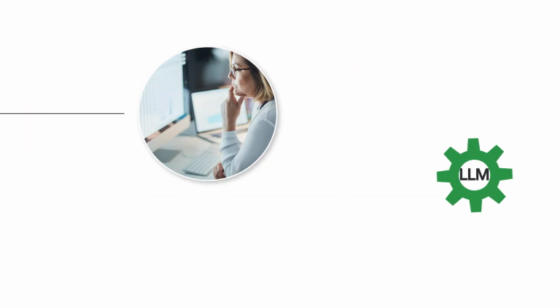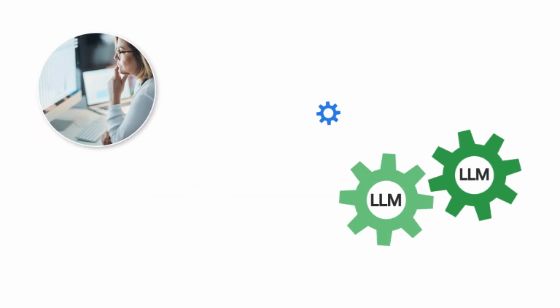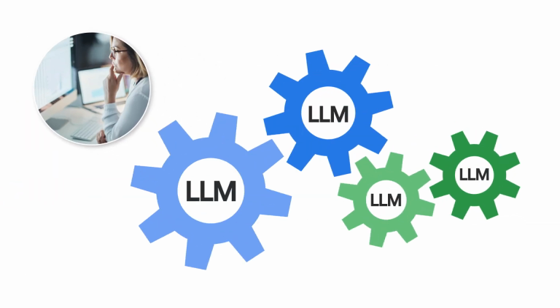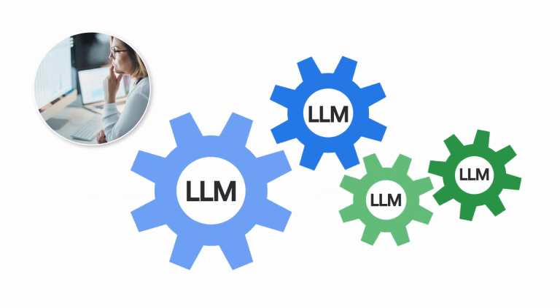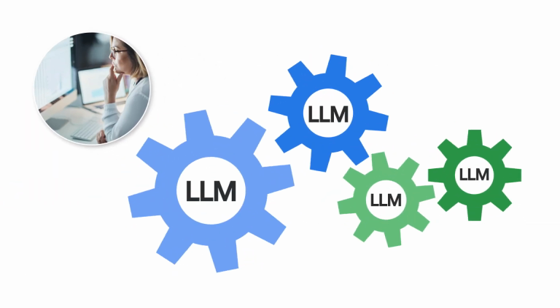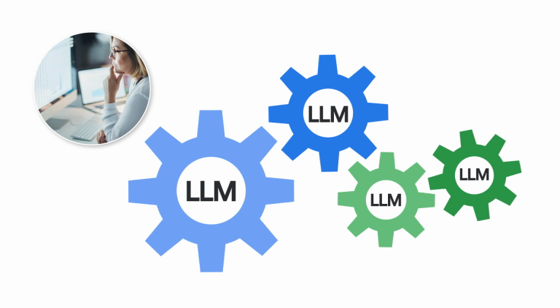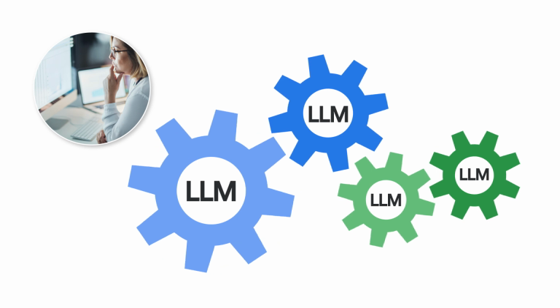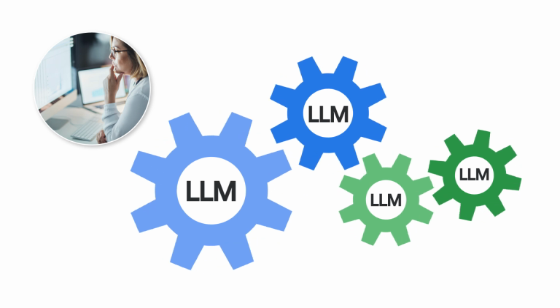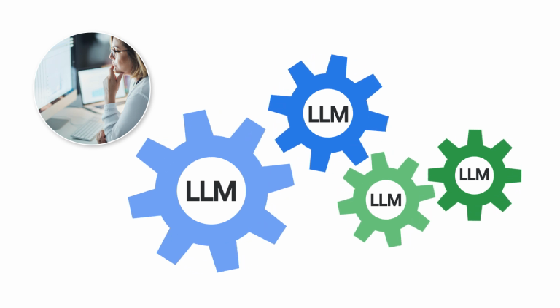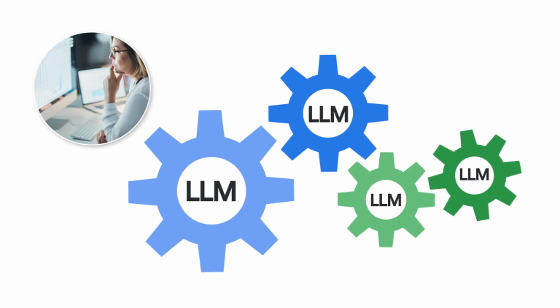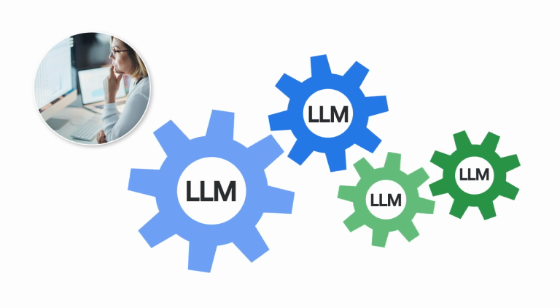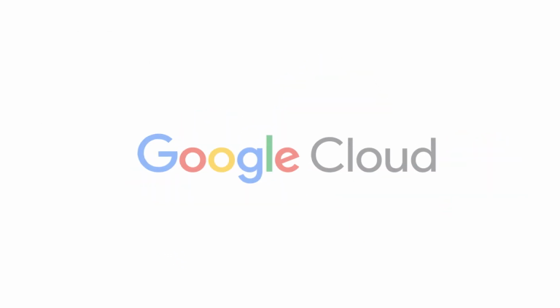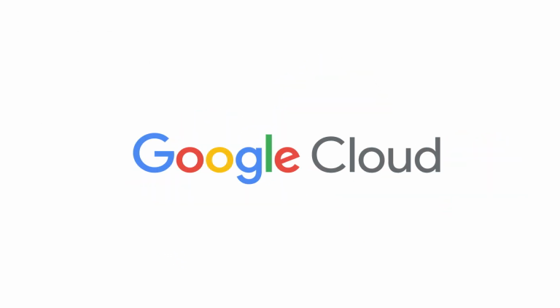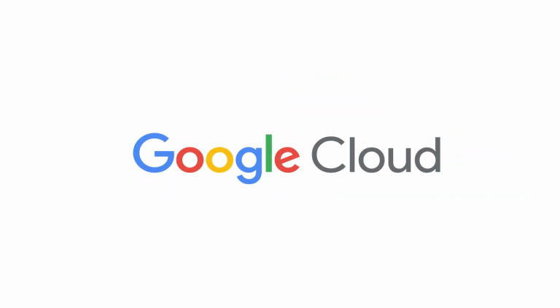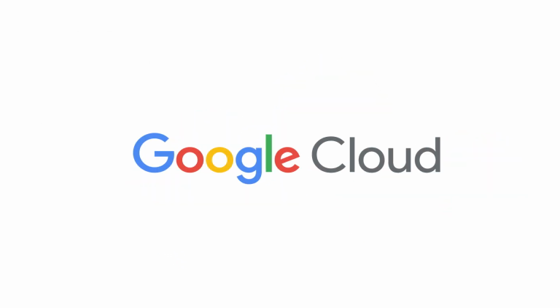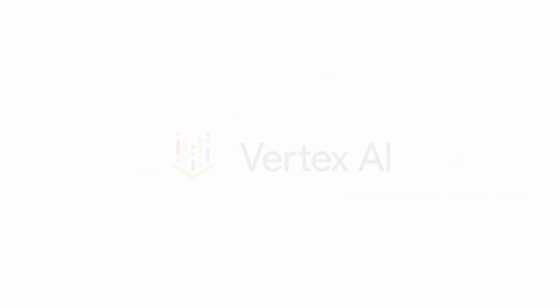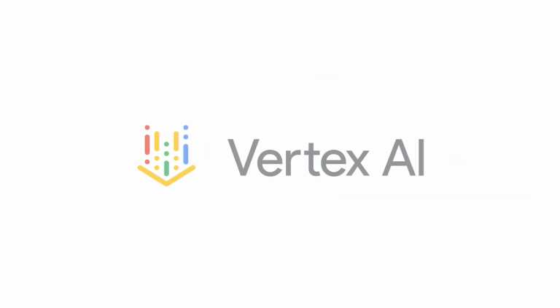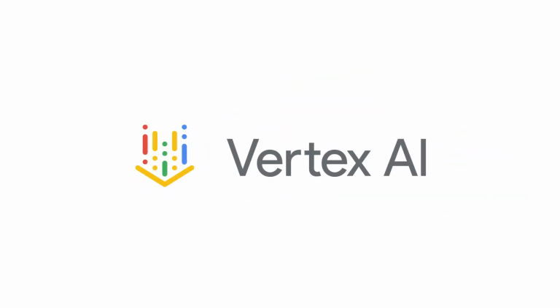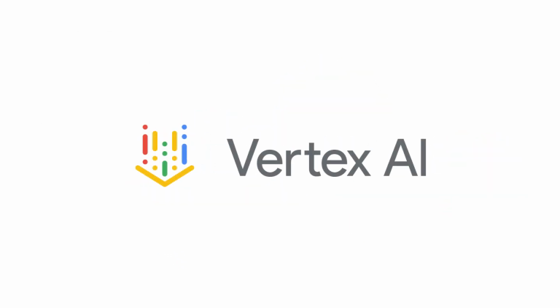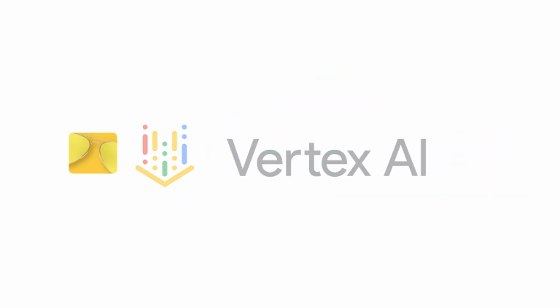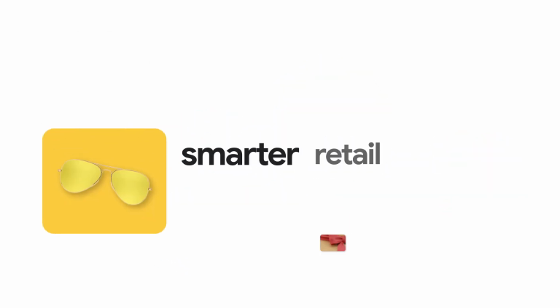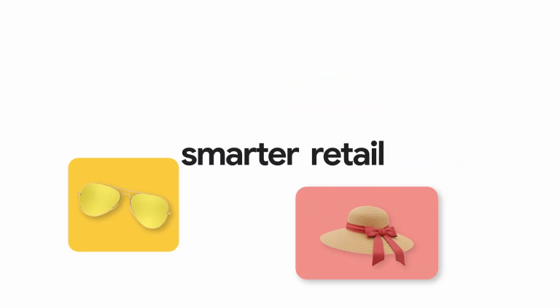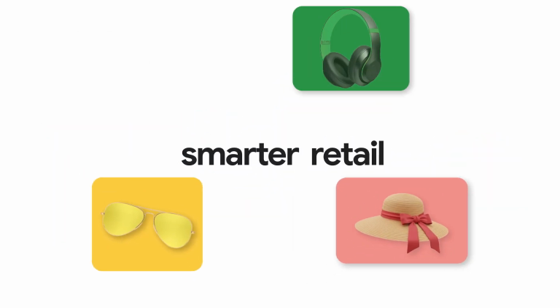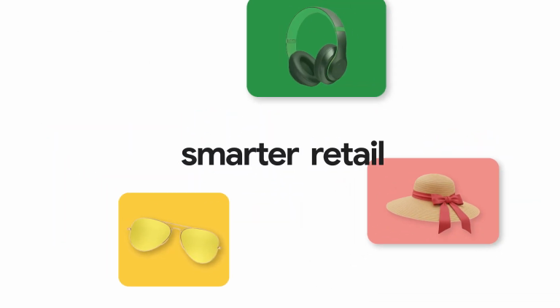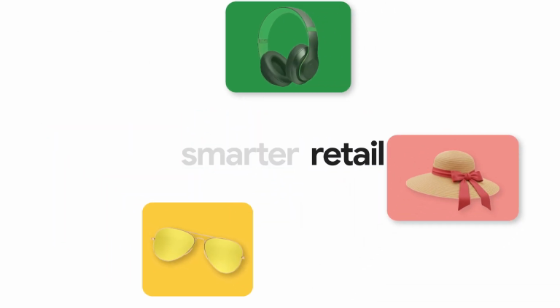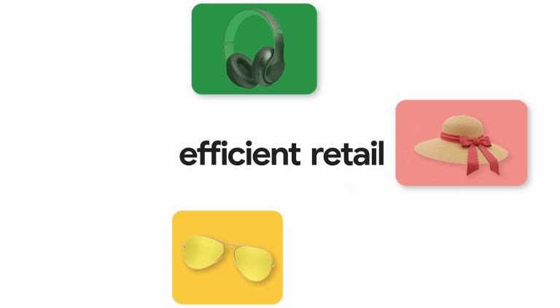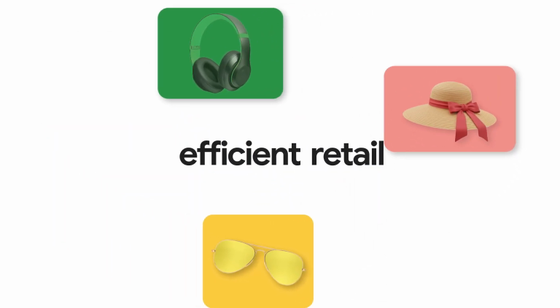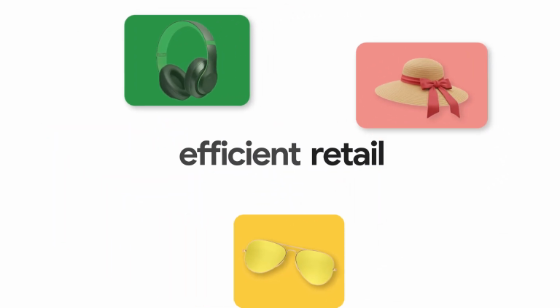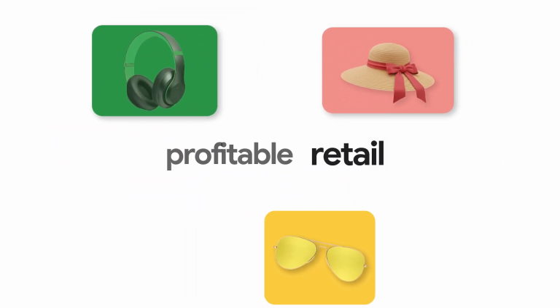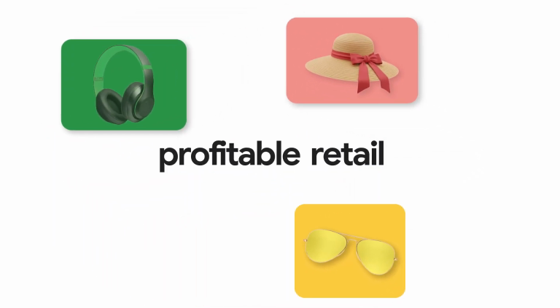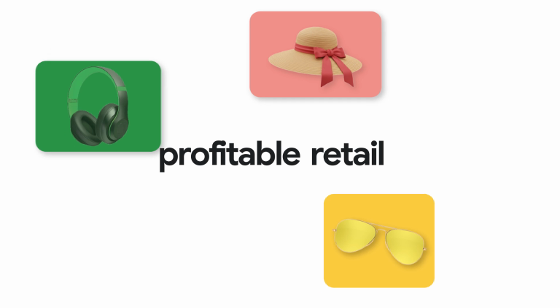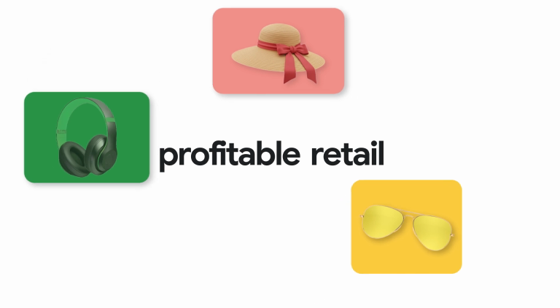With Google Cloud and Vortex AI, we're powering smarter, efficient, profitable retail.